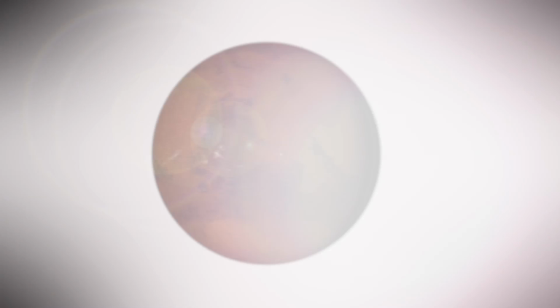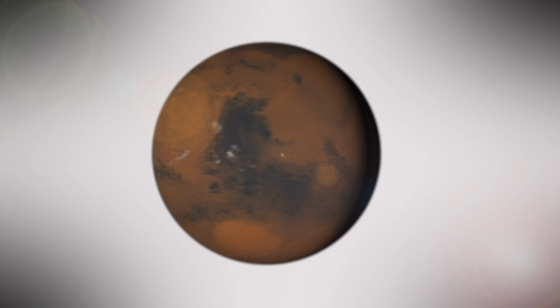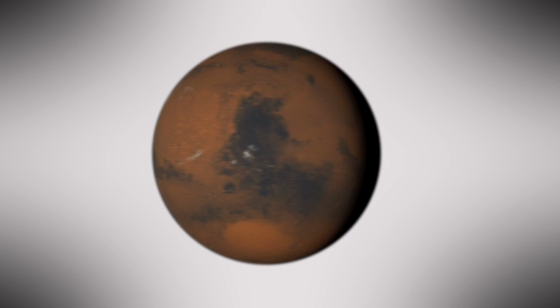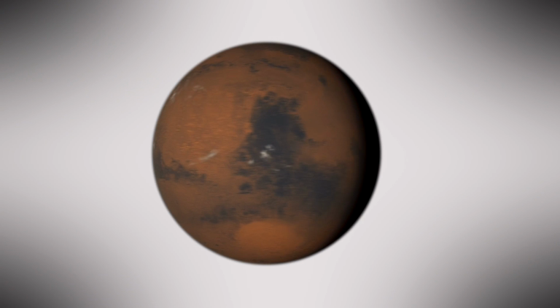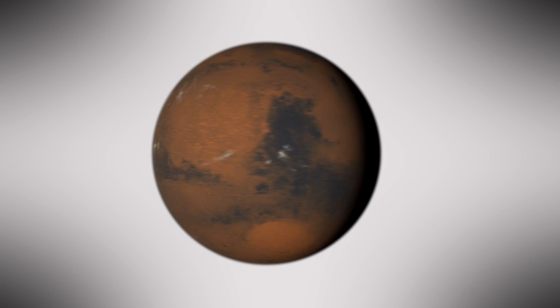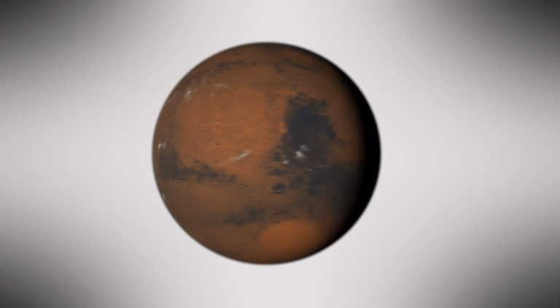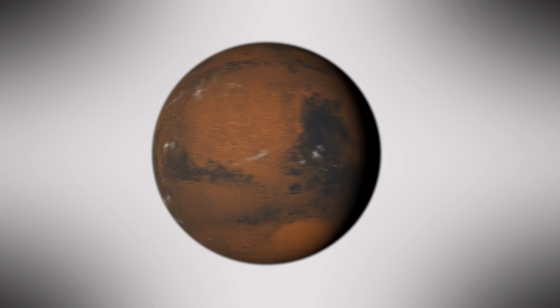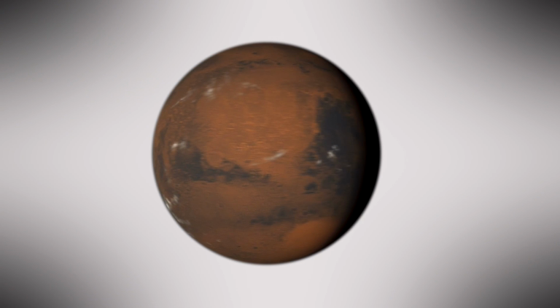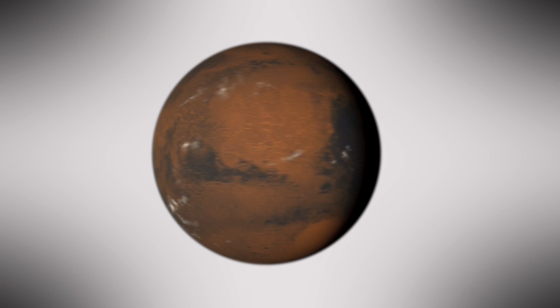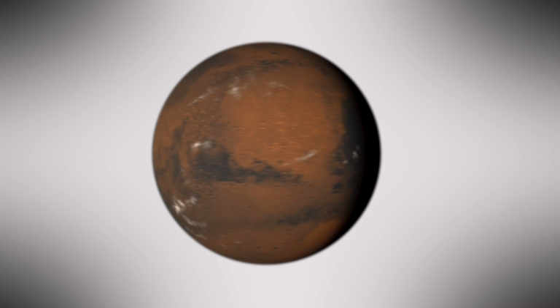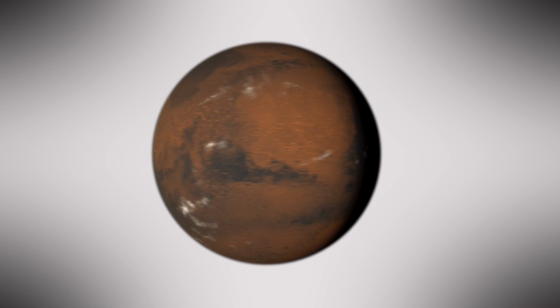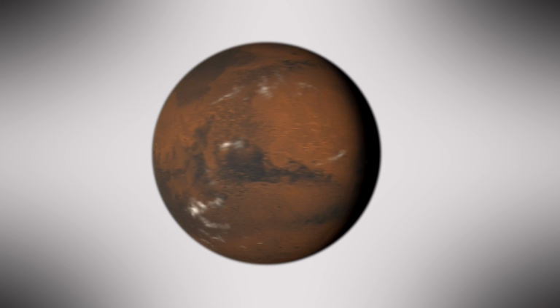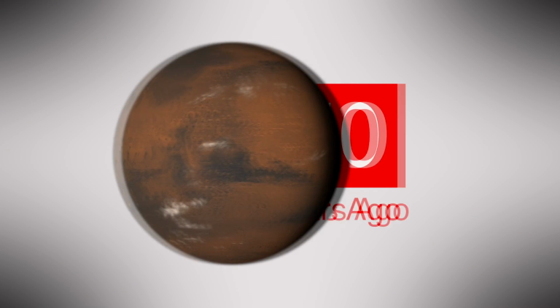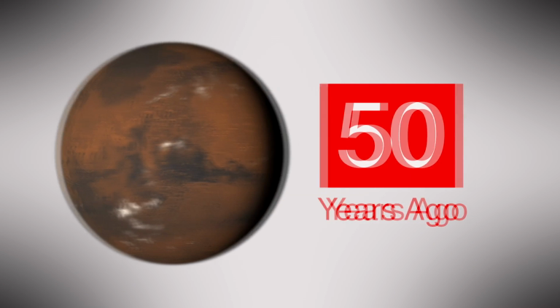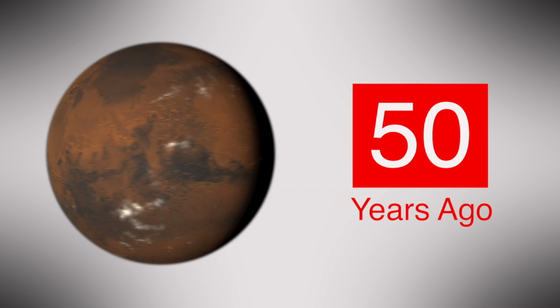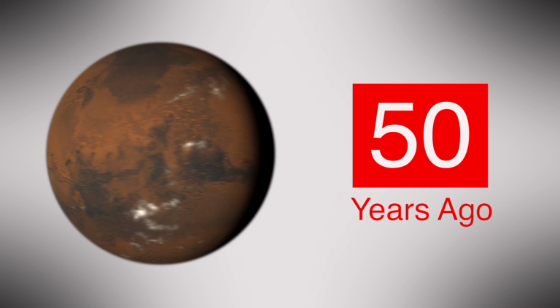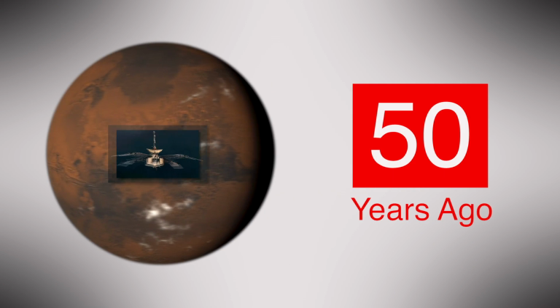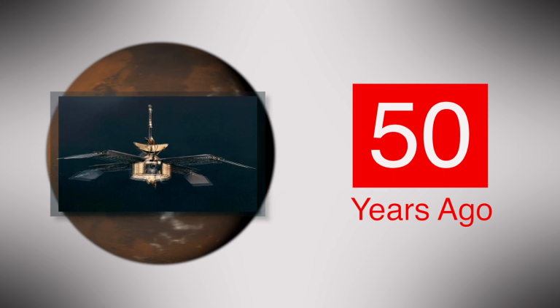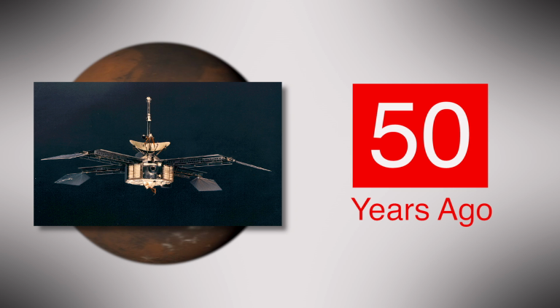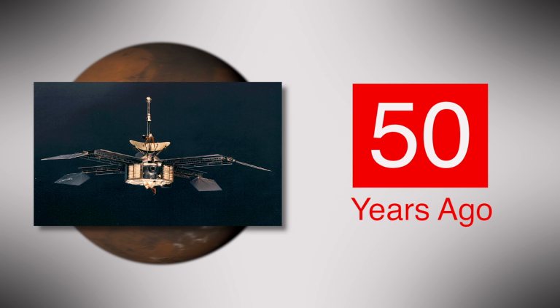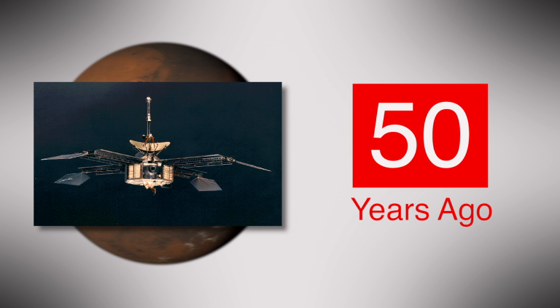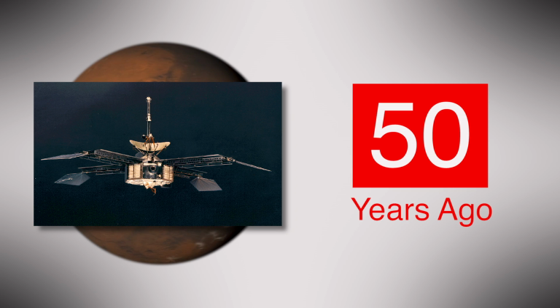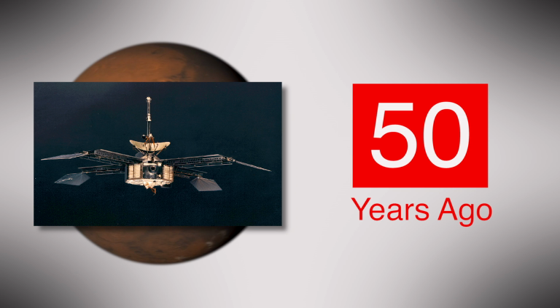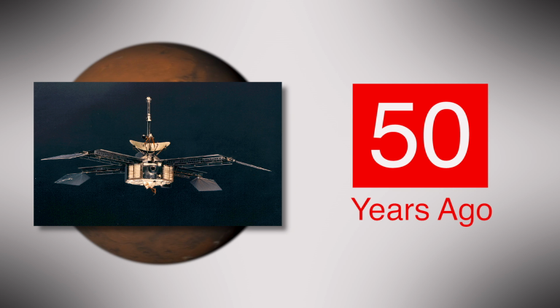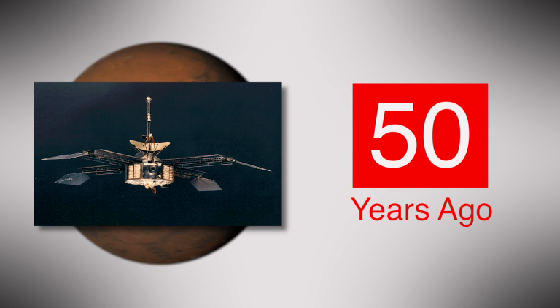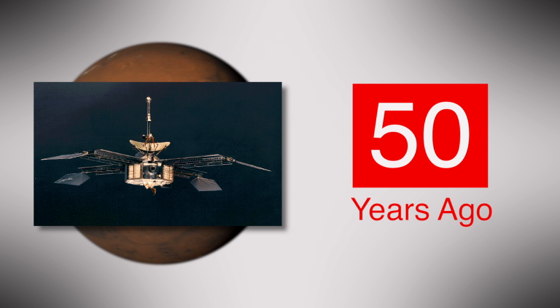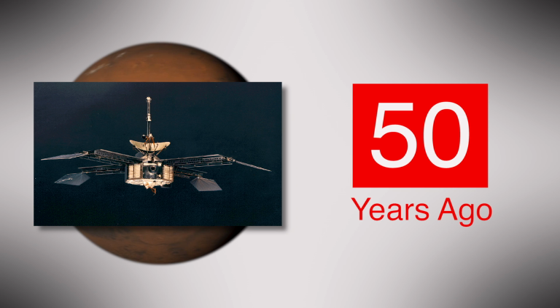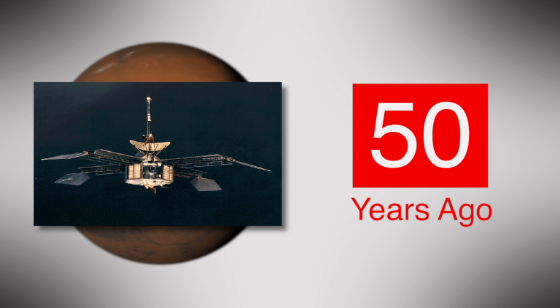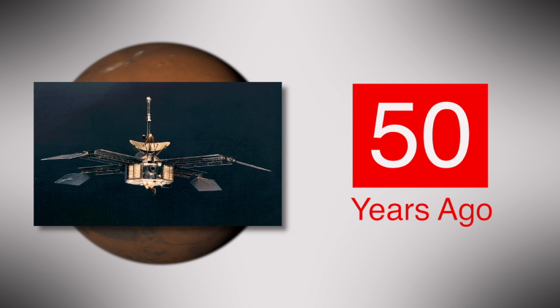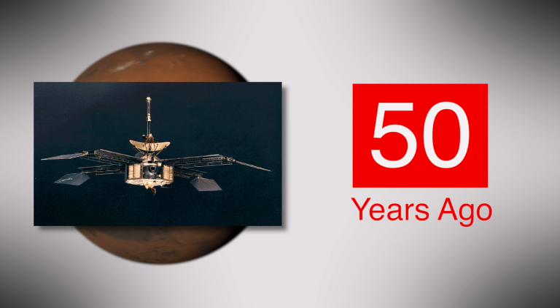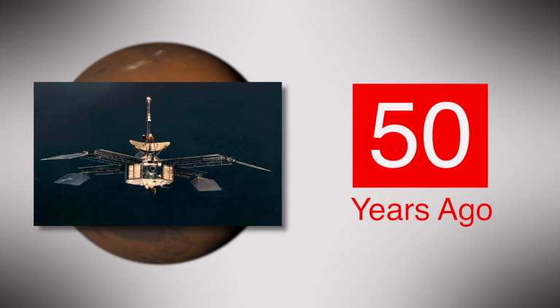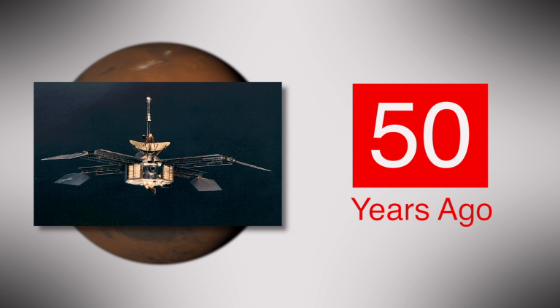It's a summer of milestones for Mars exploration. Fifty years ago, Mariner 4 became the first spacecraft to take close-up pictures of Mars.